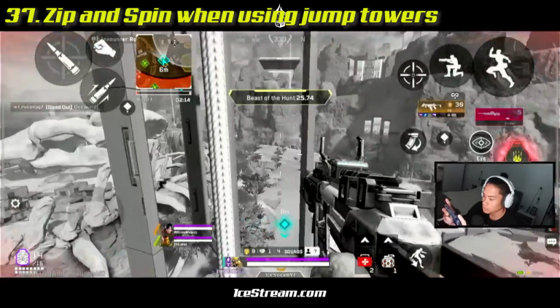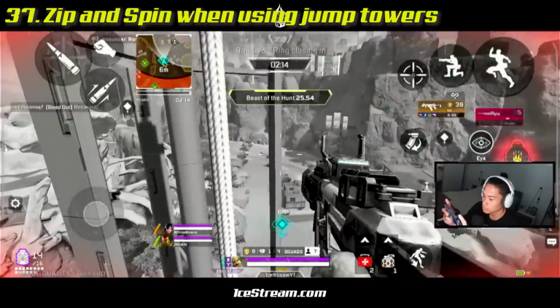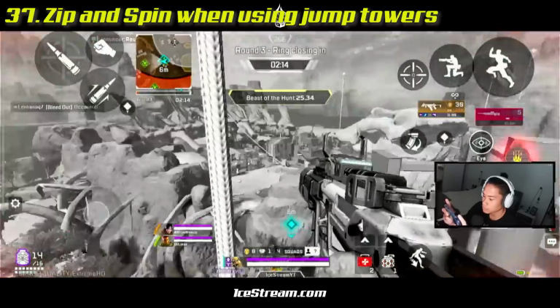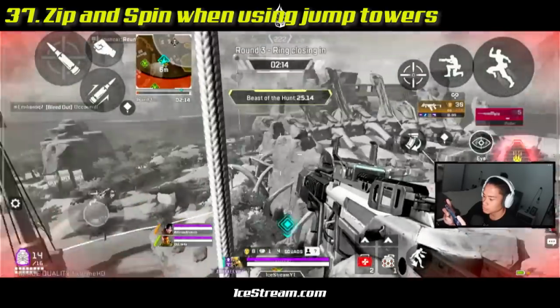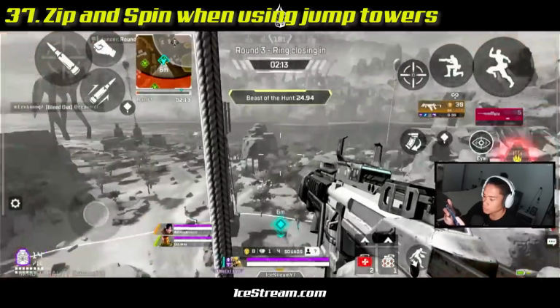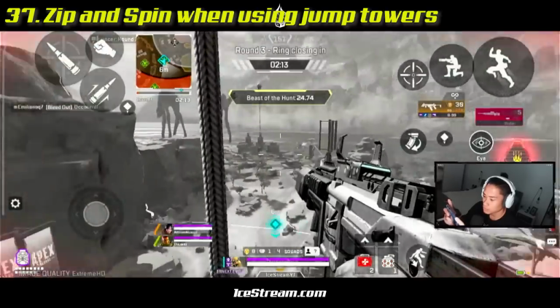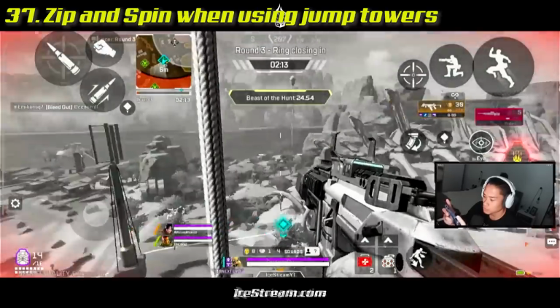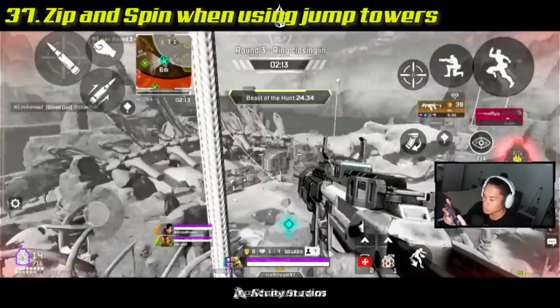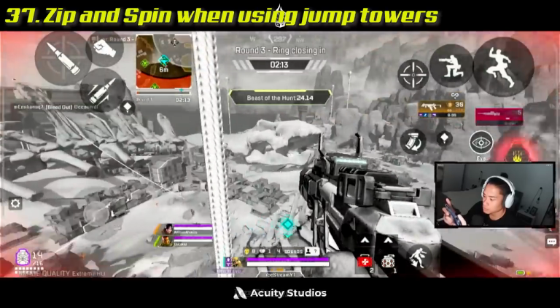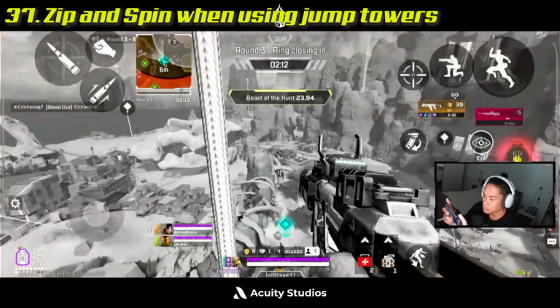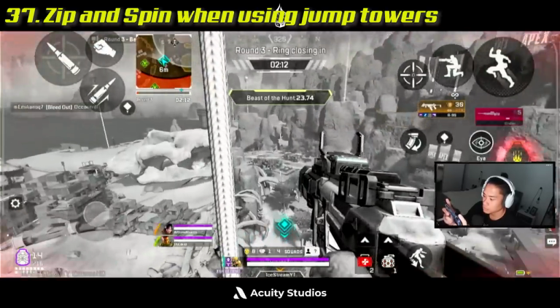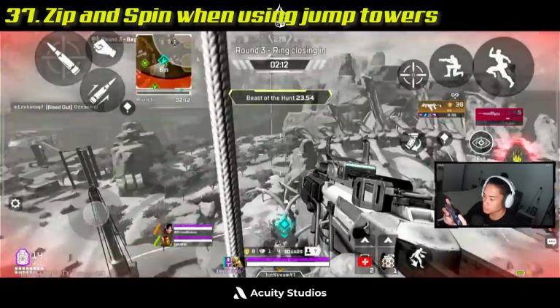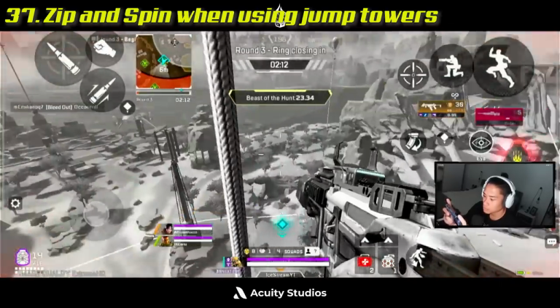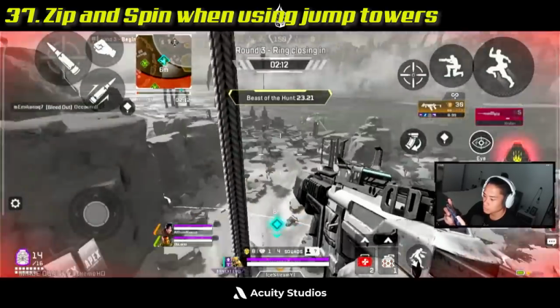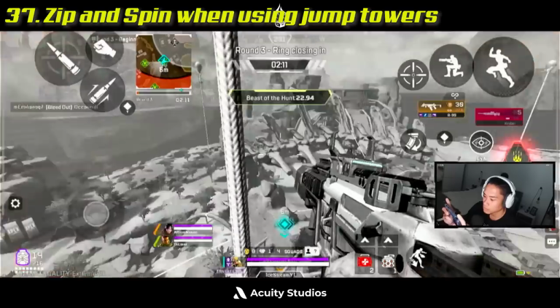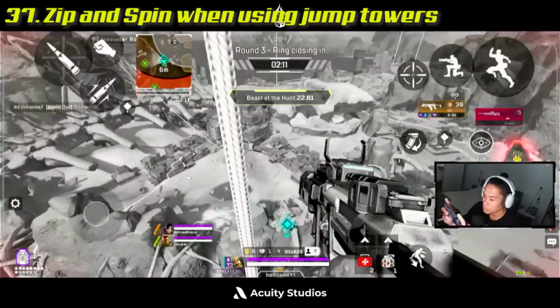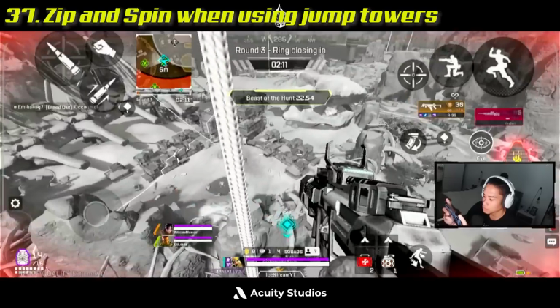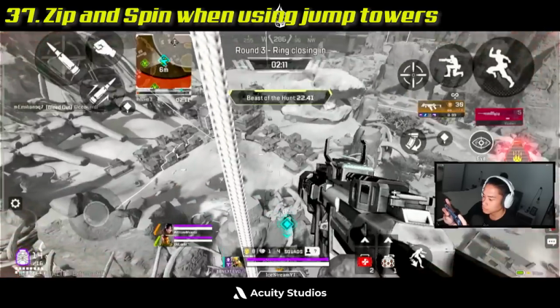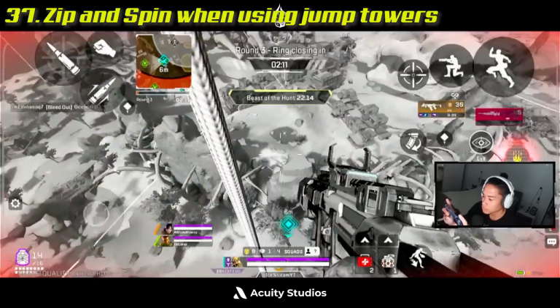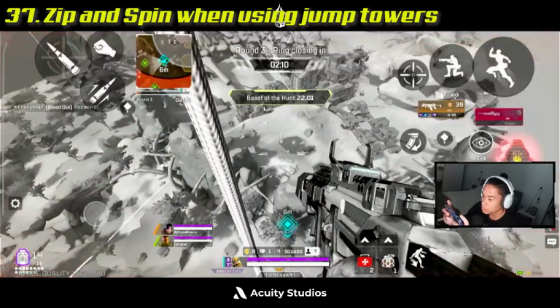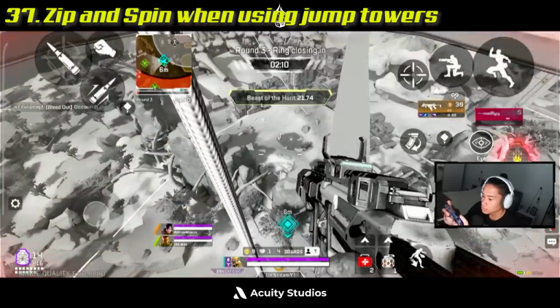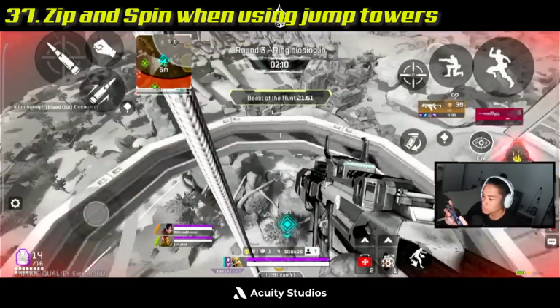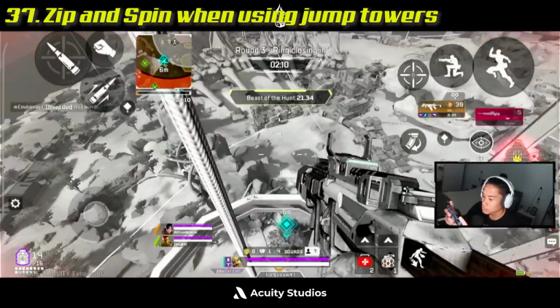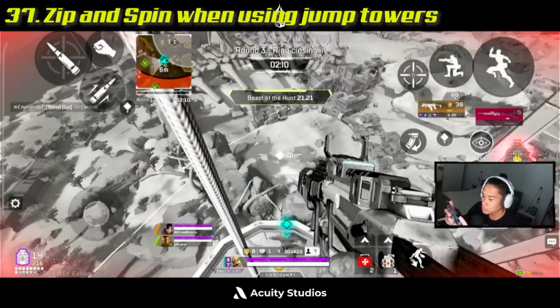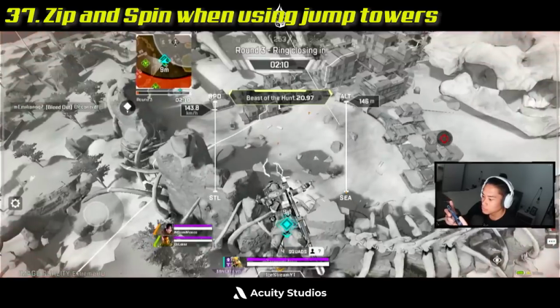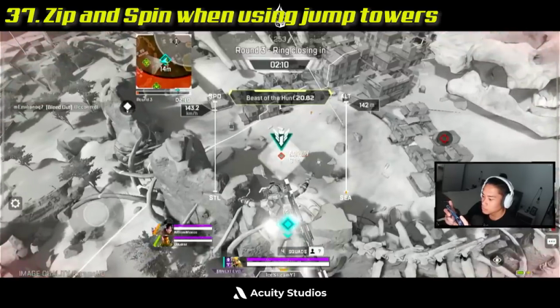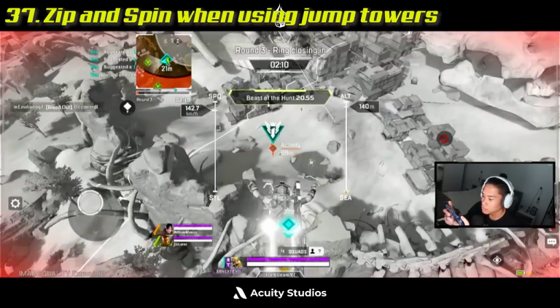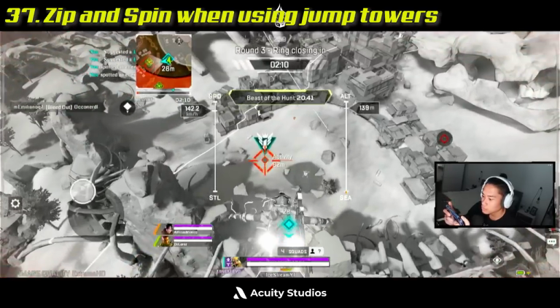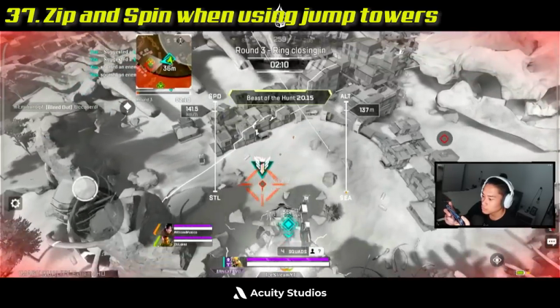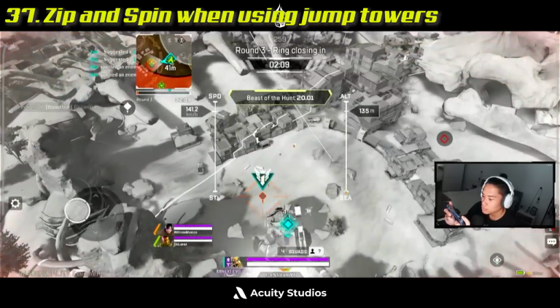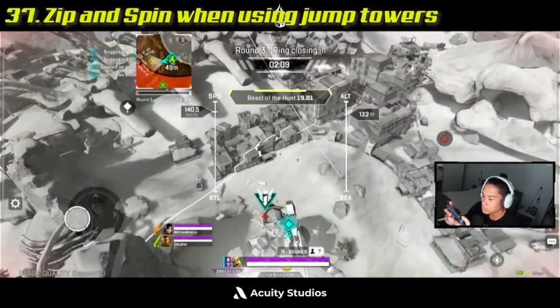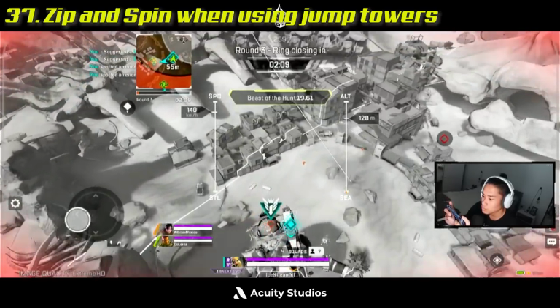Make sure you don't keep the same spinning pattern on the jump tower. Keep changing directions — left, right, right, left — basically keep it random.